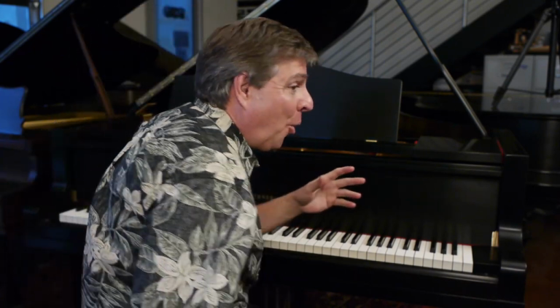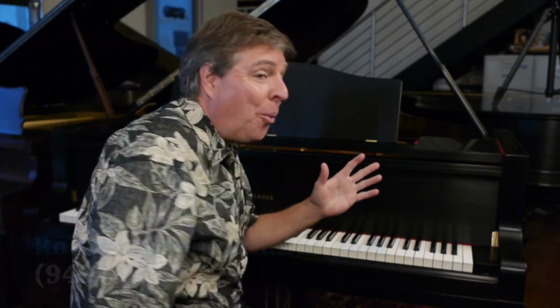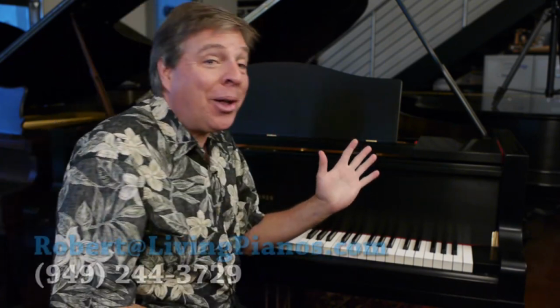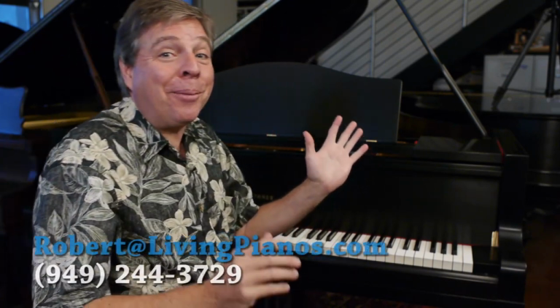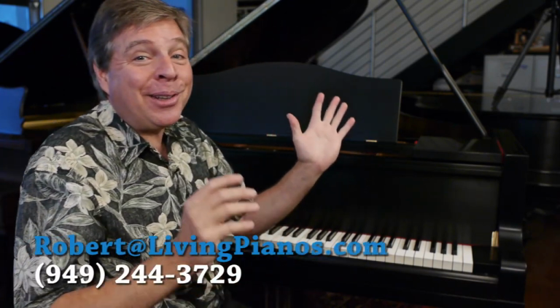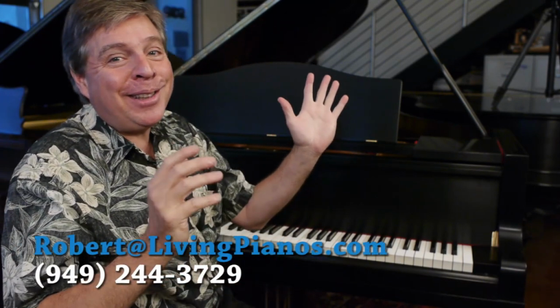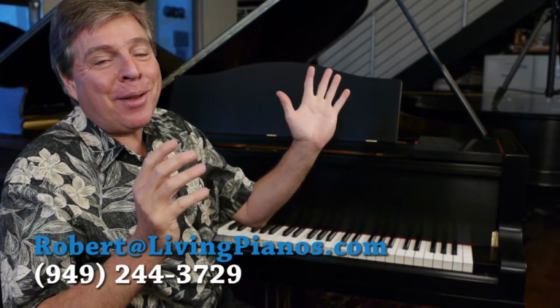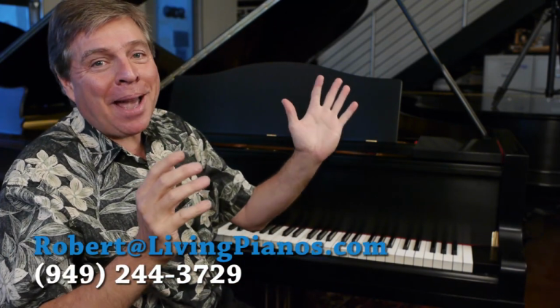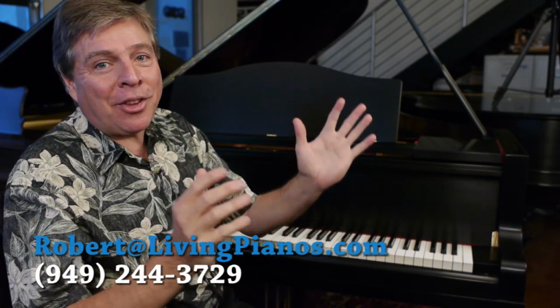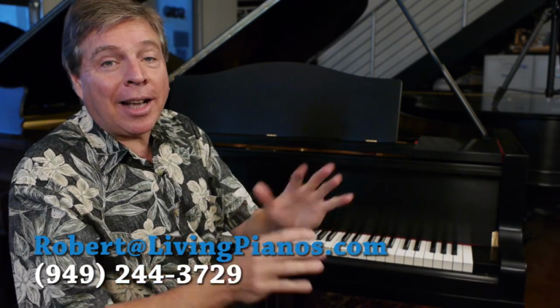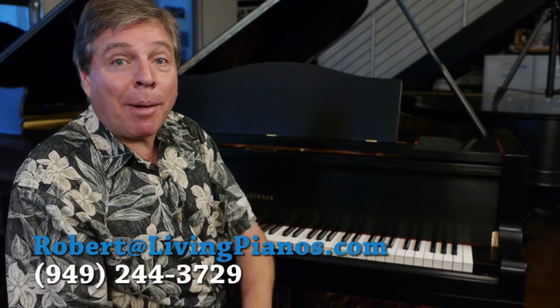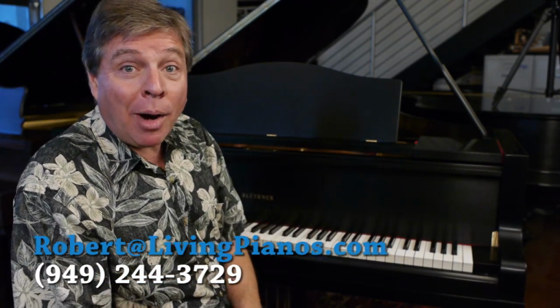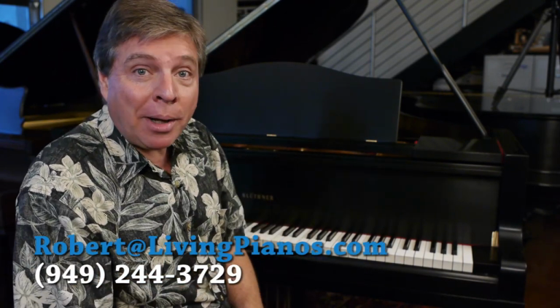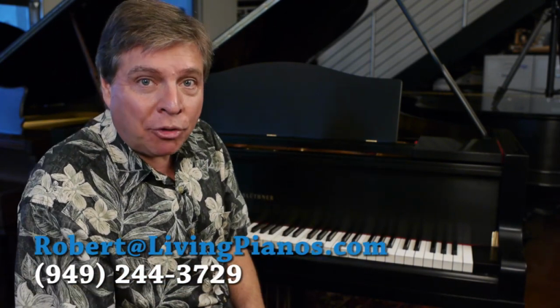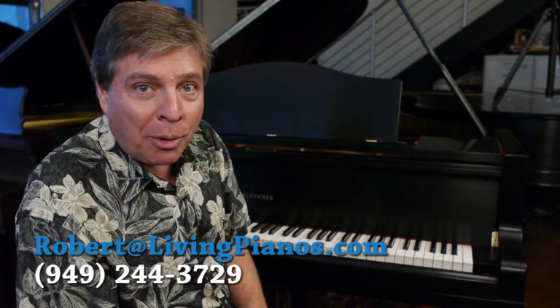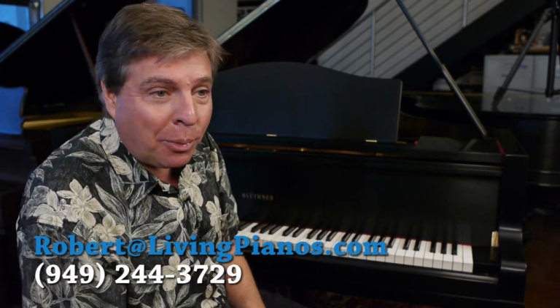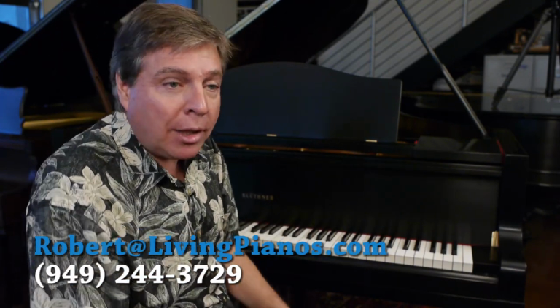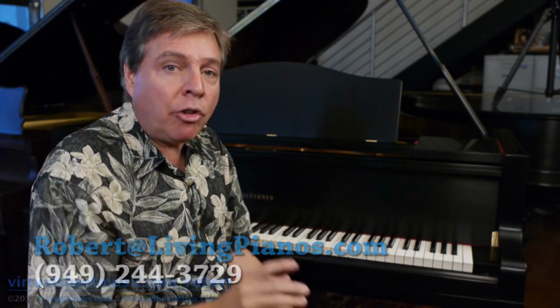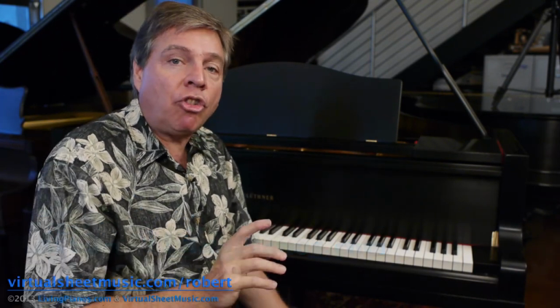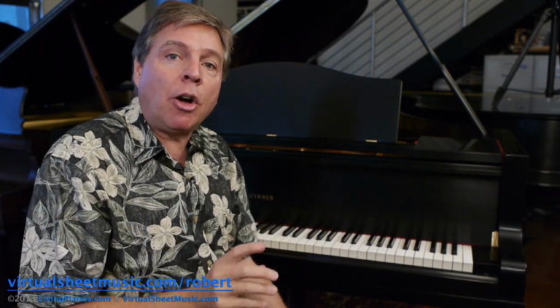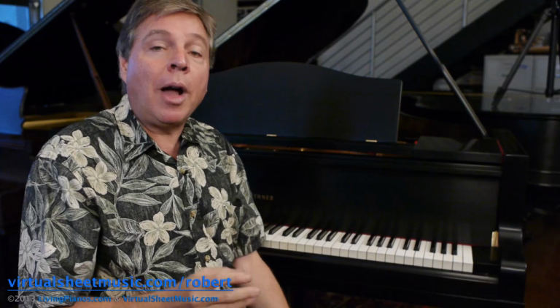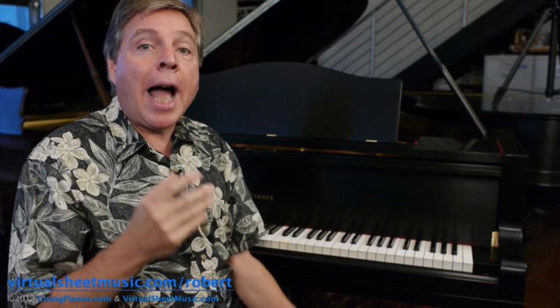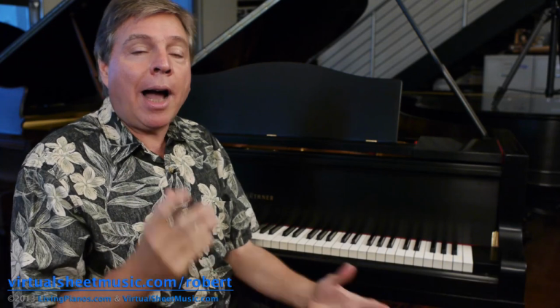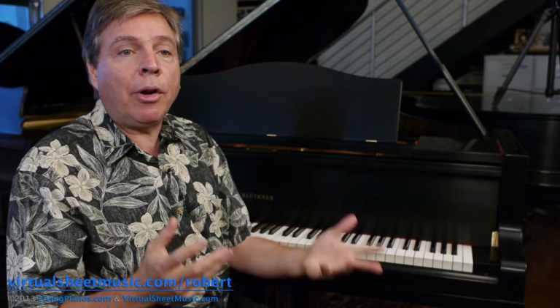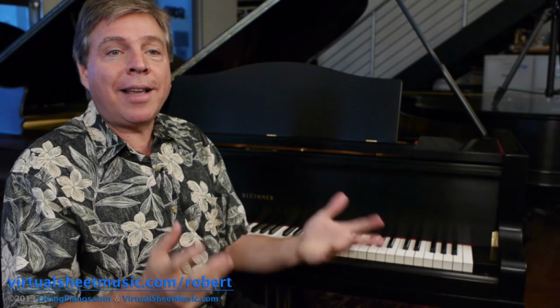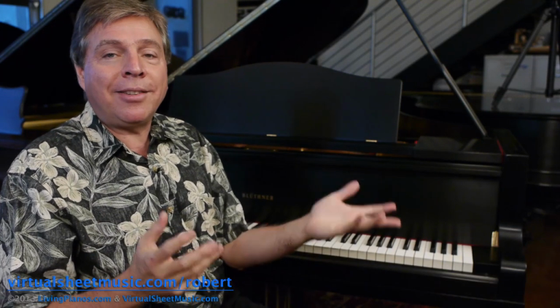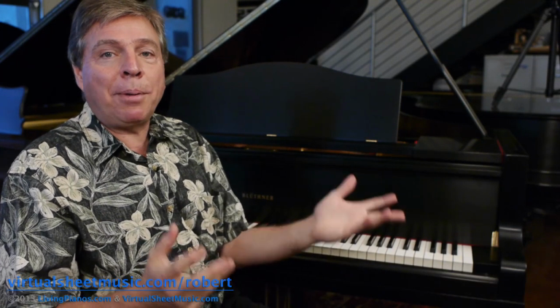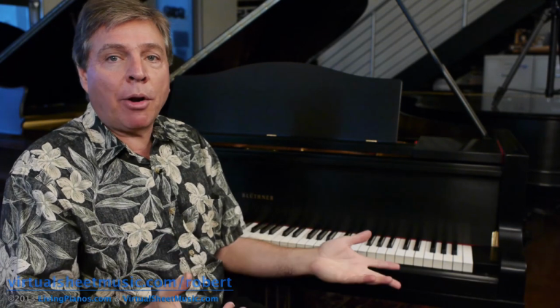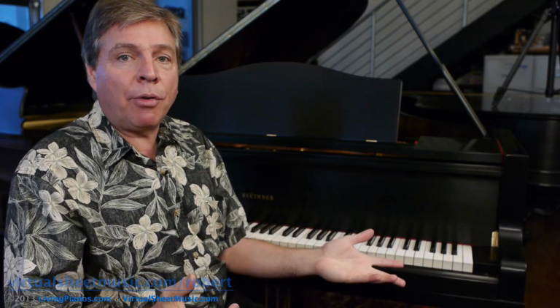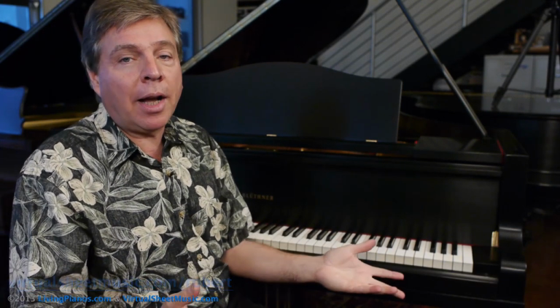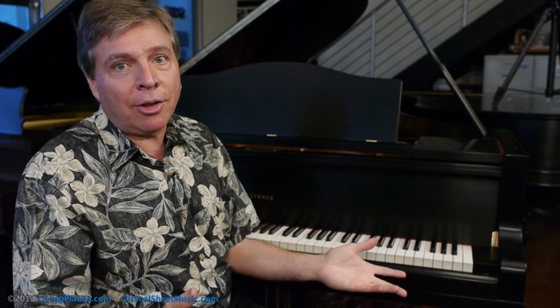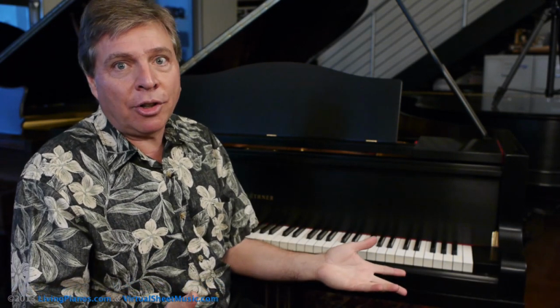Welcome to LivingPianos.com. I'm Robert Estrin with a really interesting show: How to Test a Piano for a Concert.